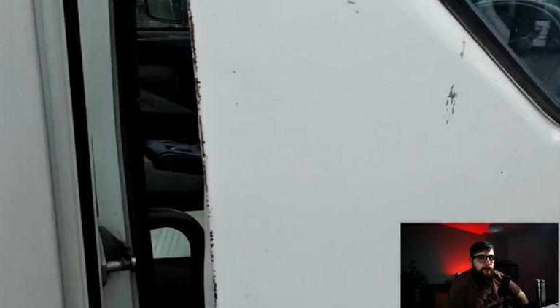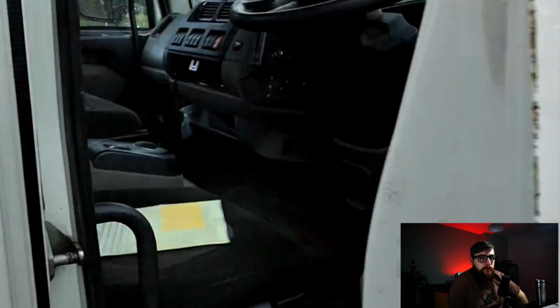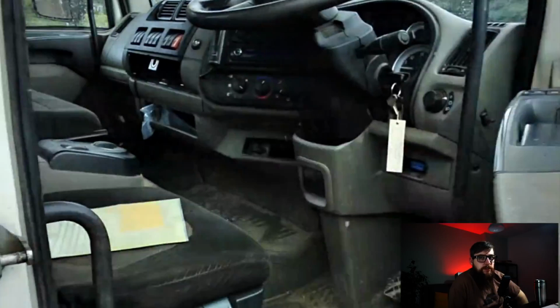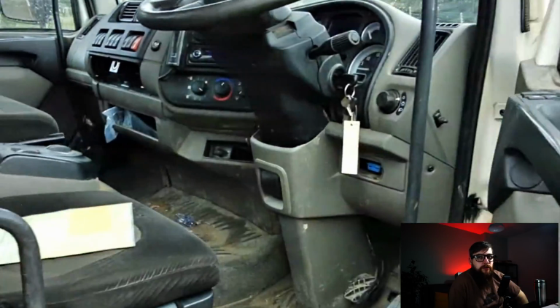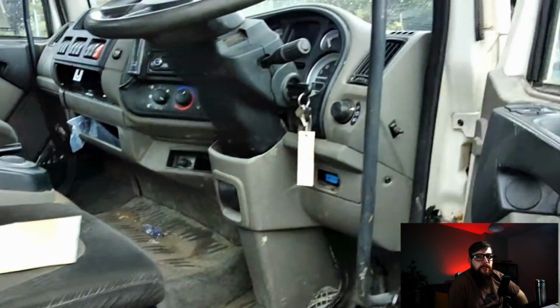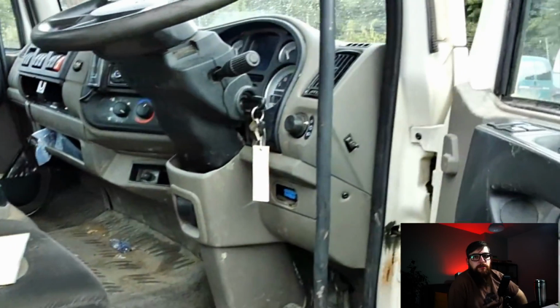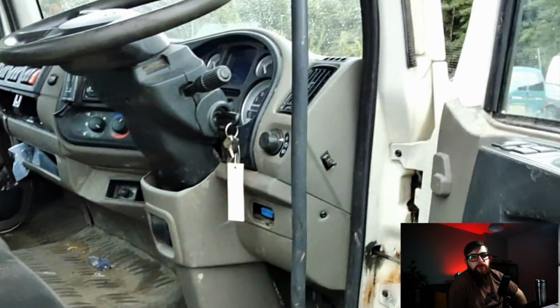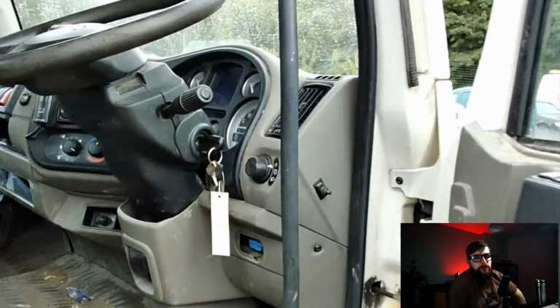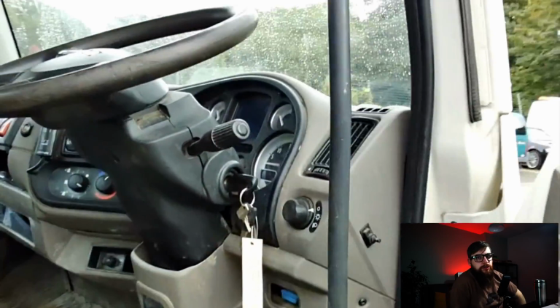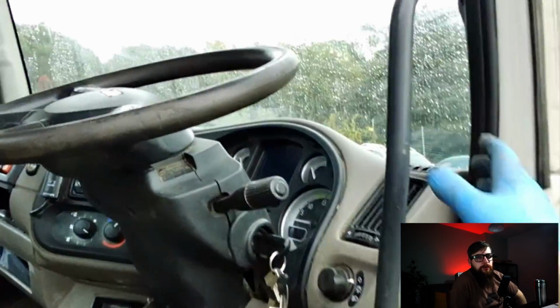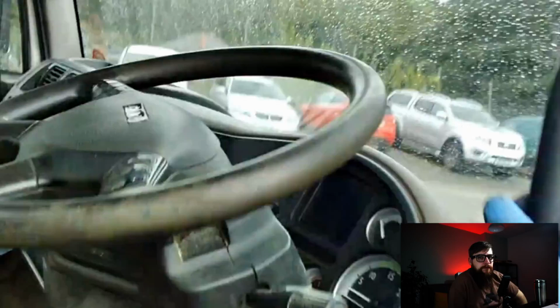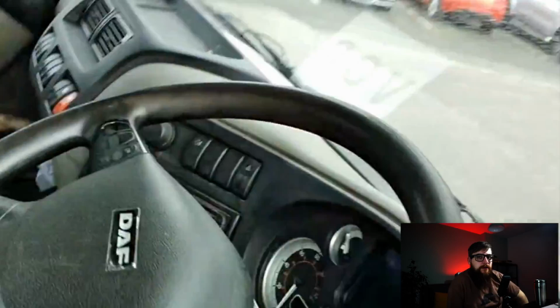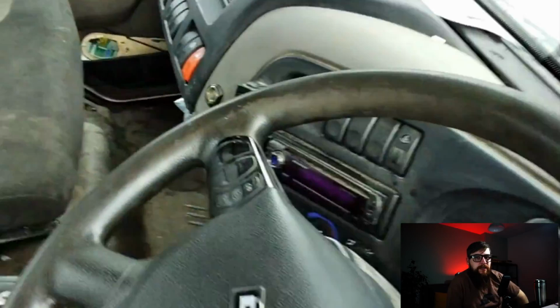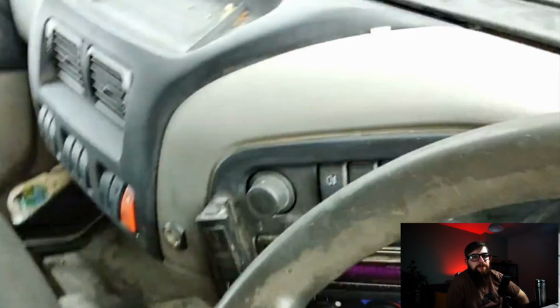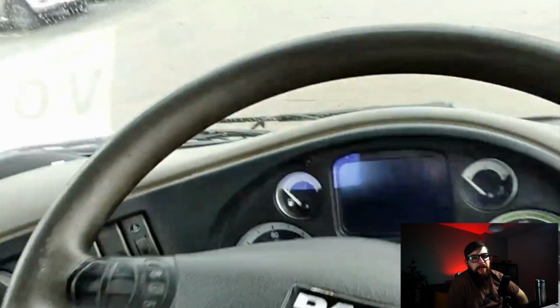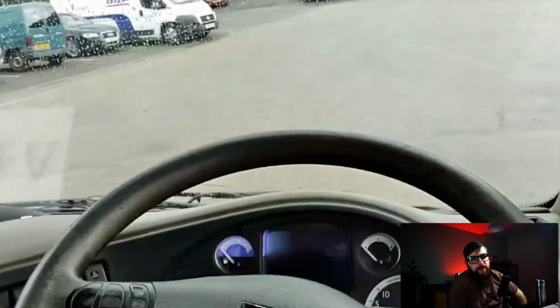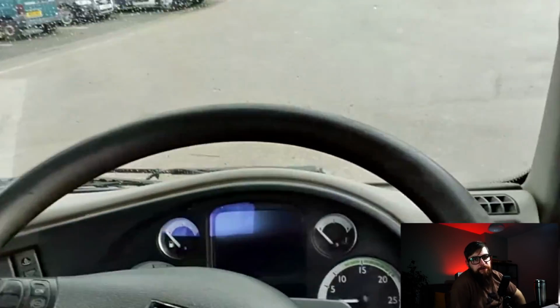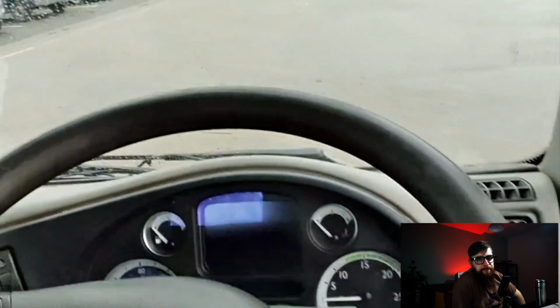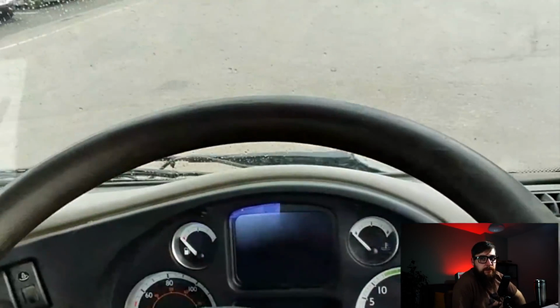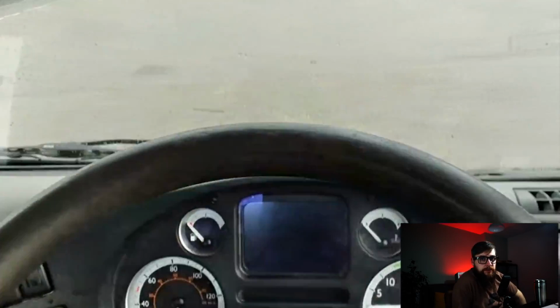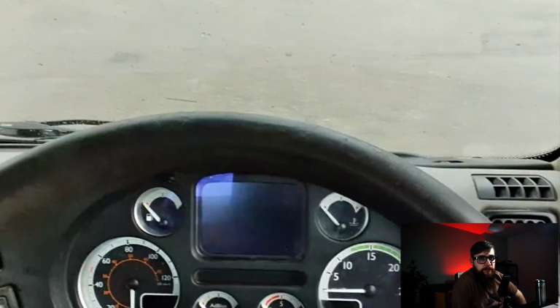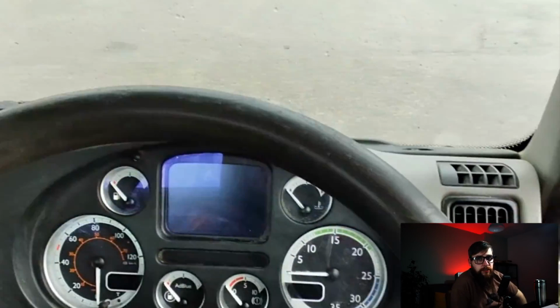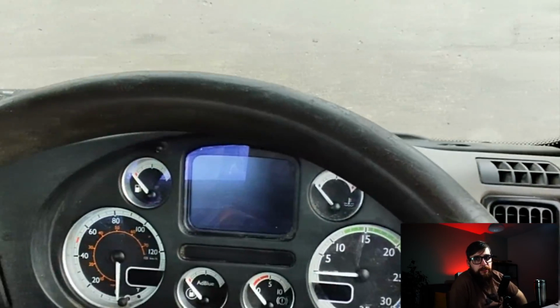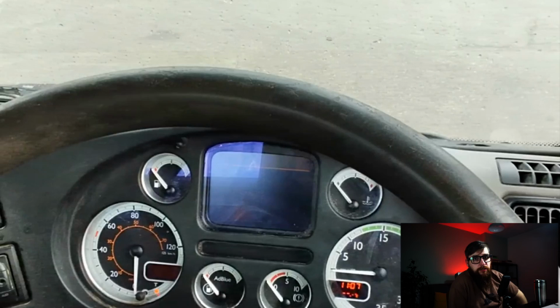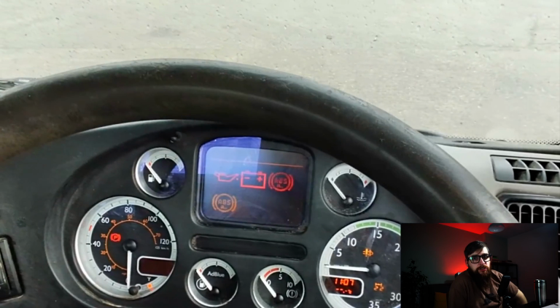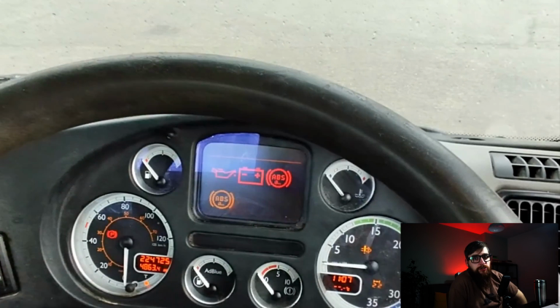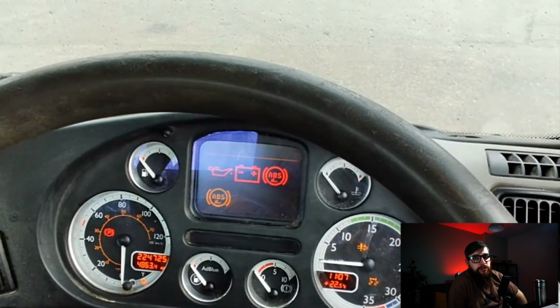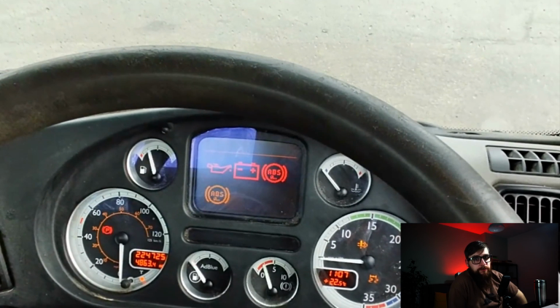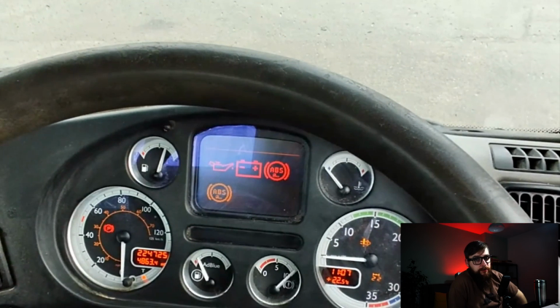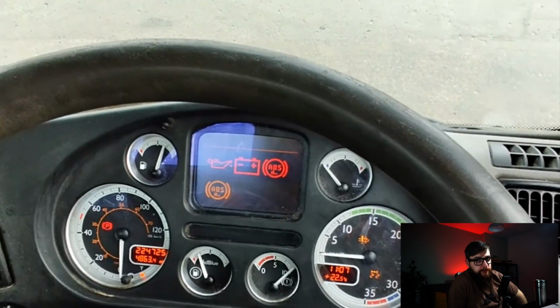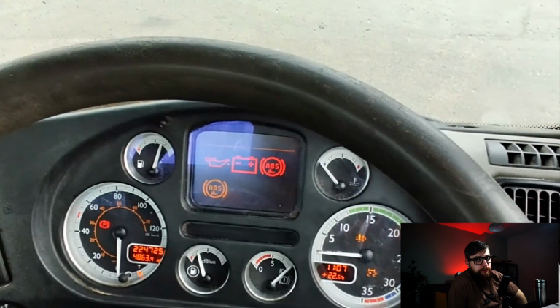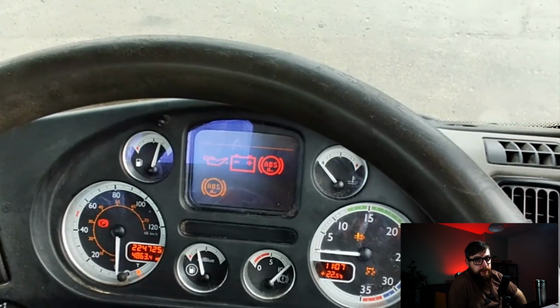This week's three letters of joy is a Euro 5 DAF LF. Seriously, can these just get shipped to Africa already?